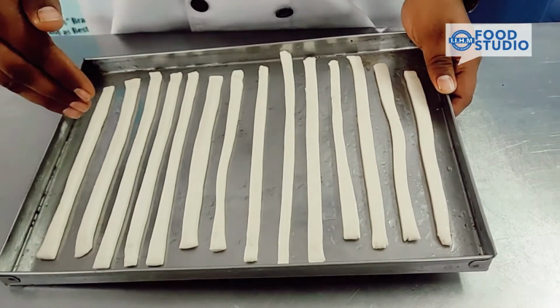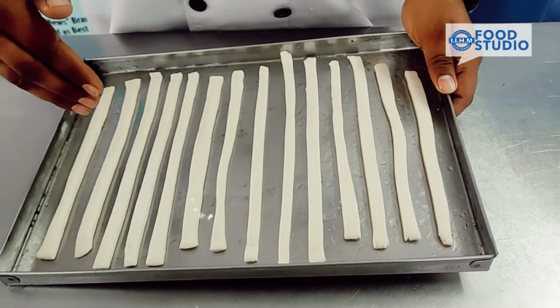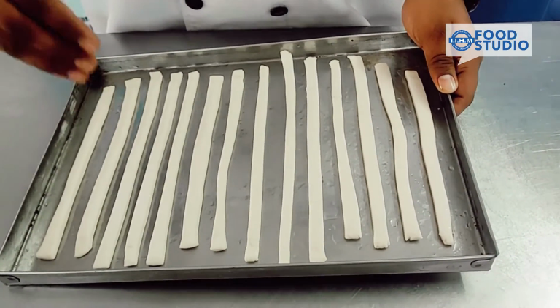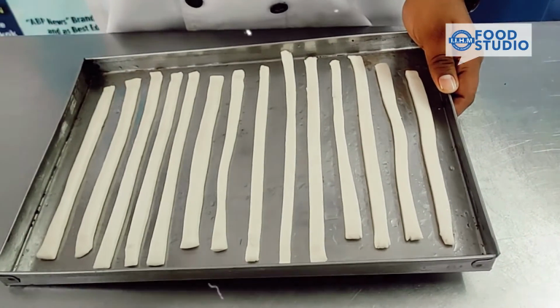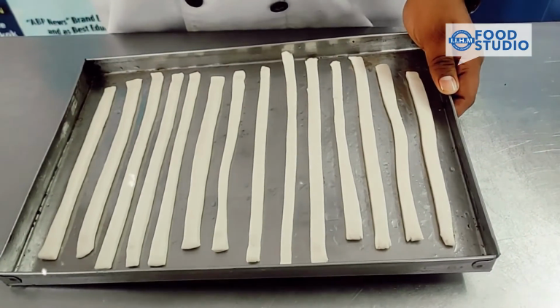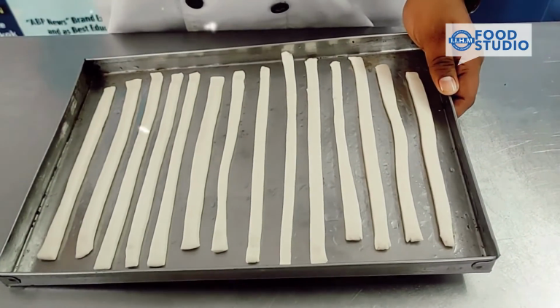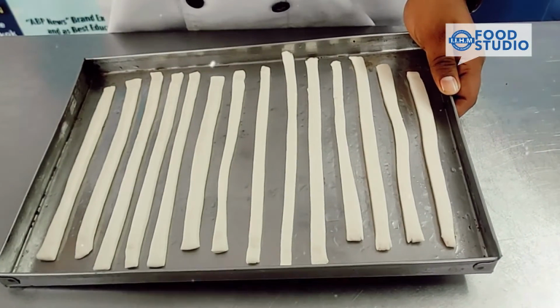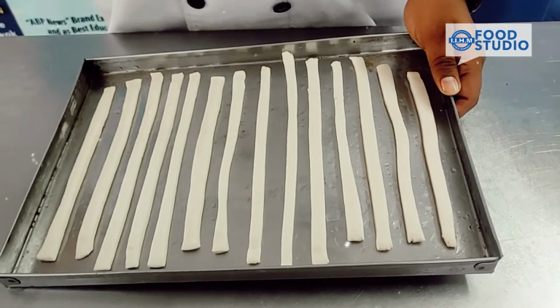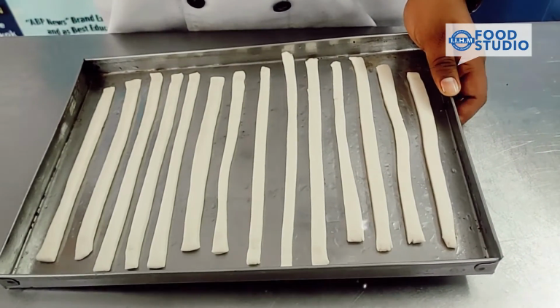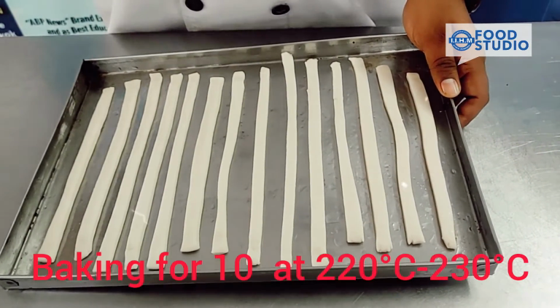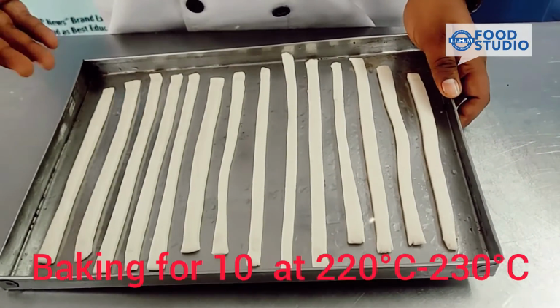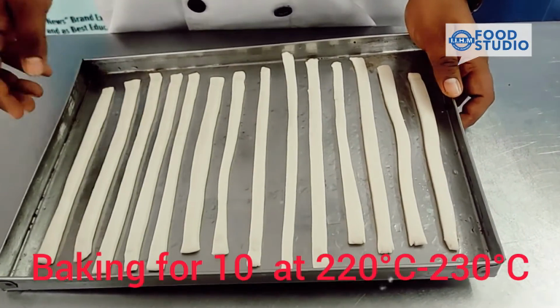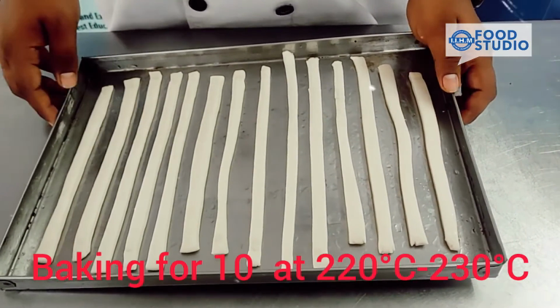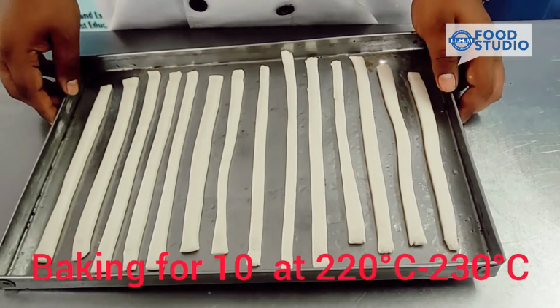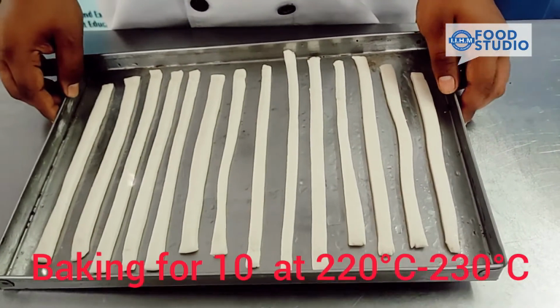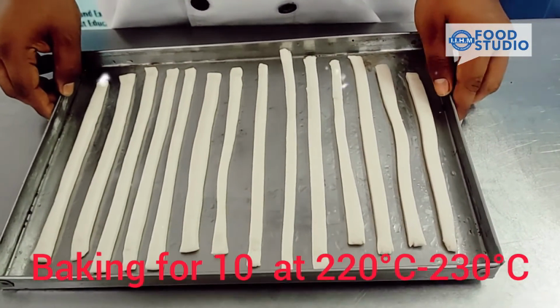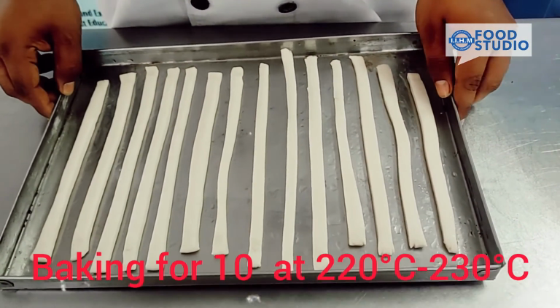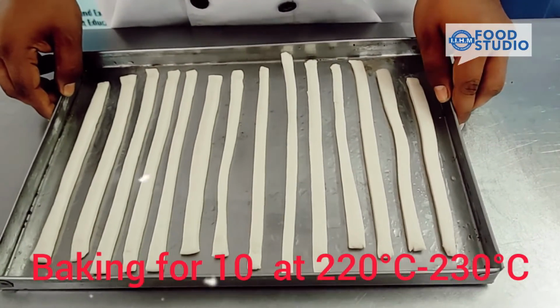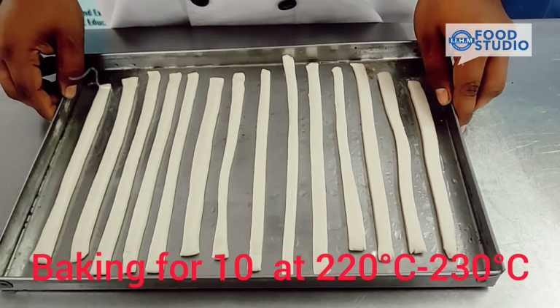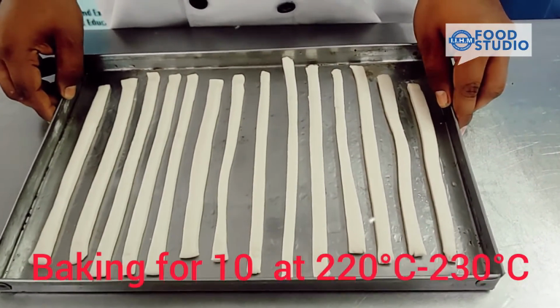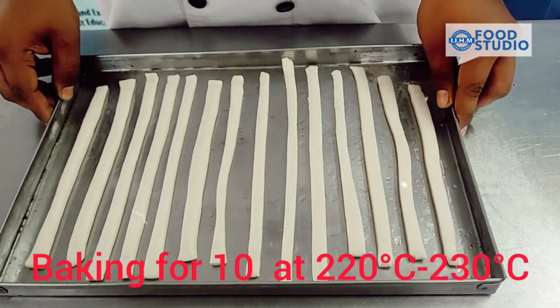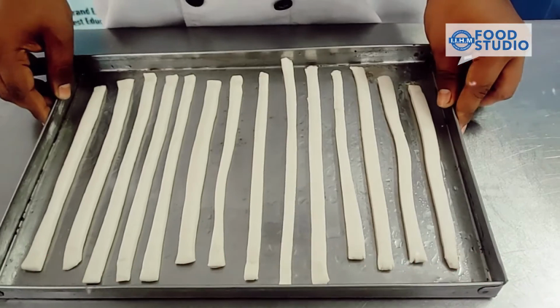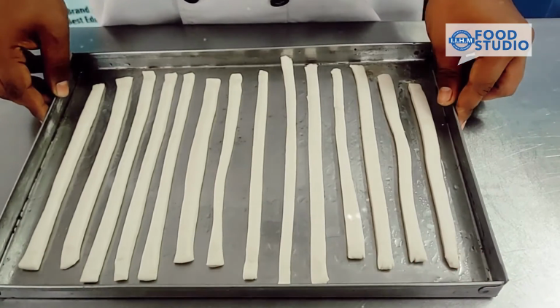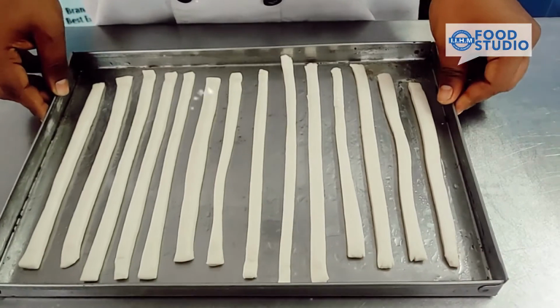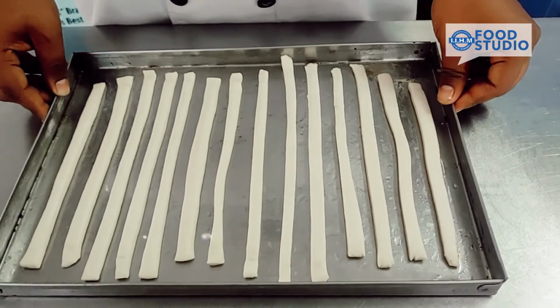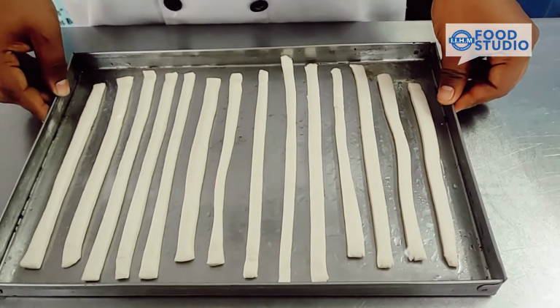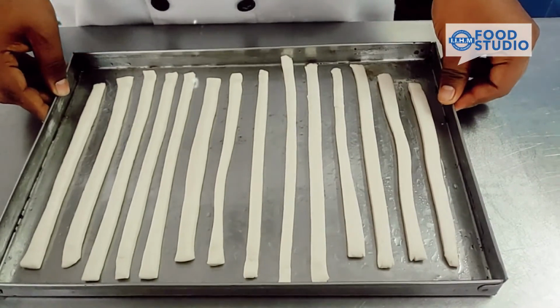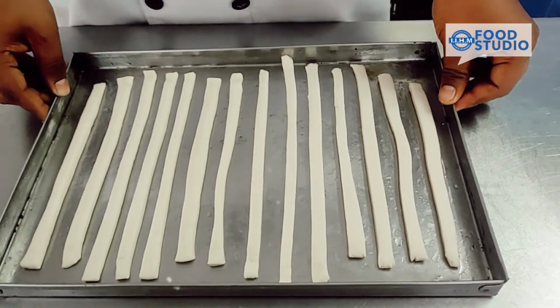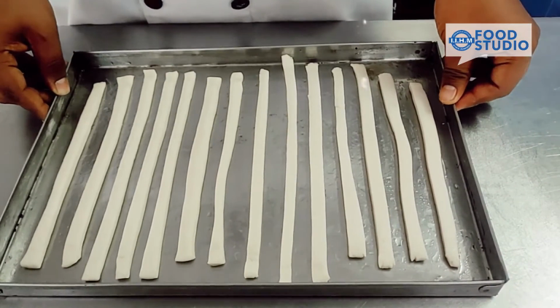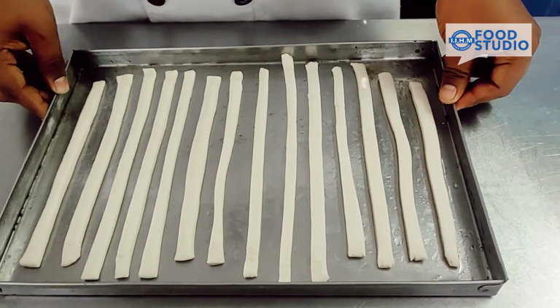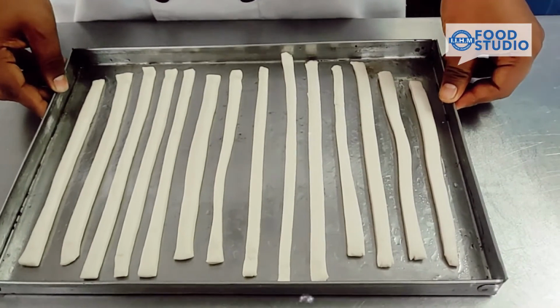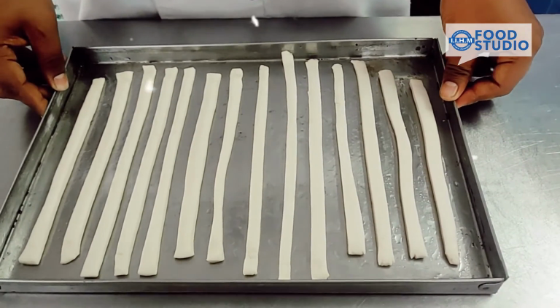Now we'll put them in for baking. The baking temperature would be 220 to 230 degrees Celsius and the baking time would be 8 to 12 minutes.